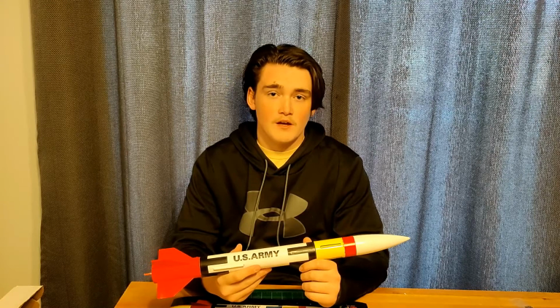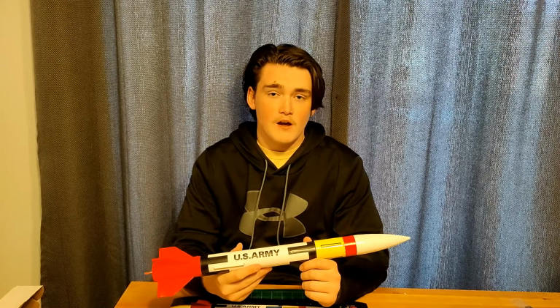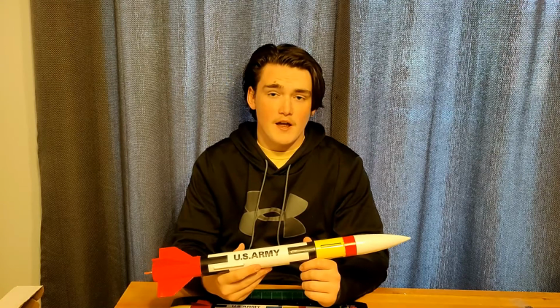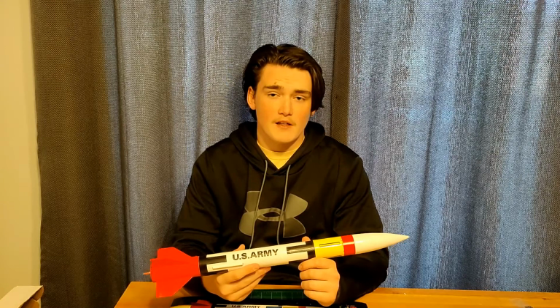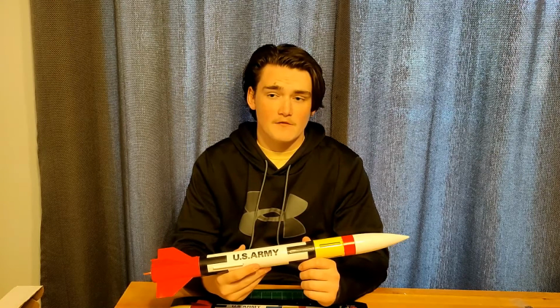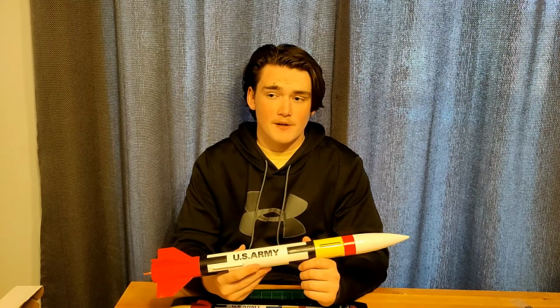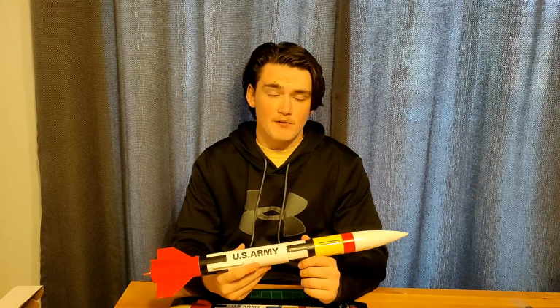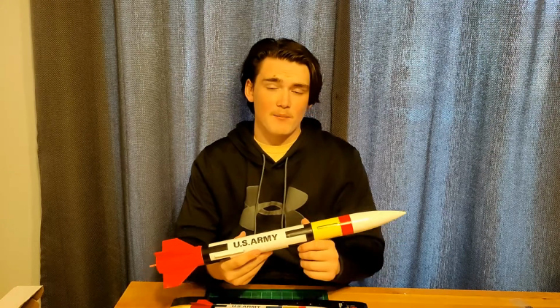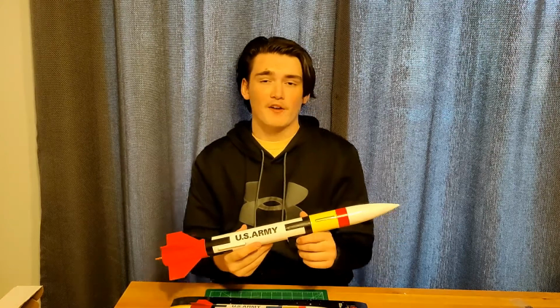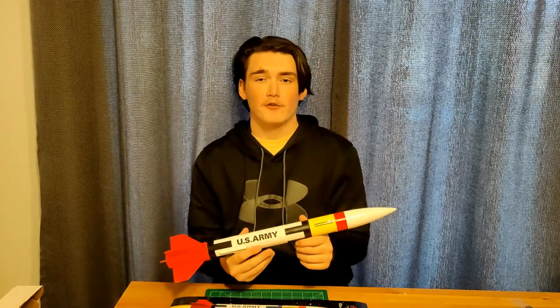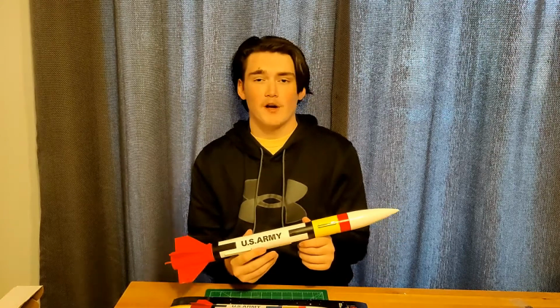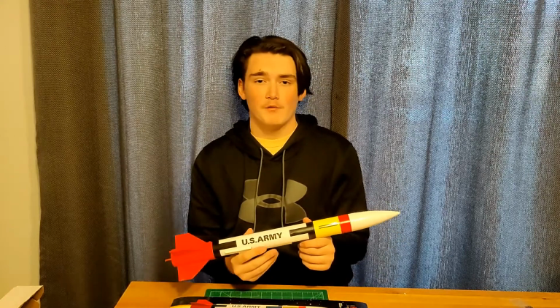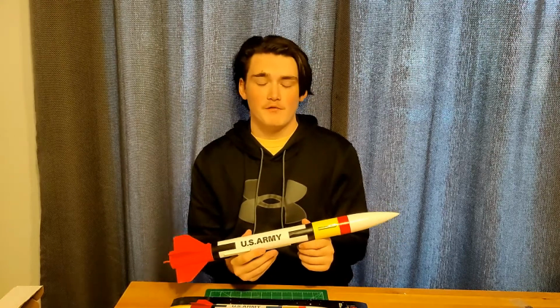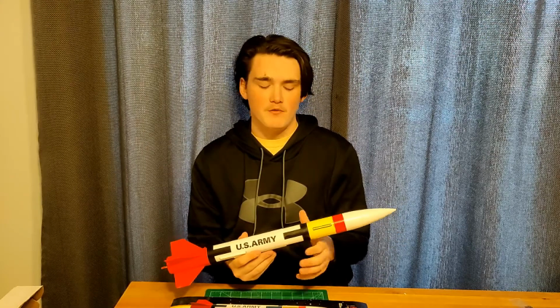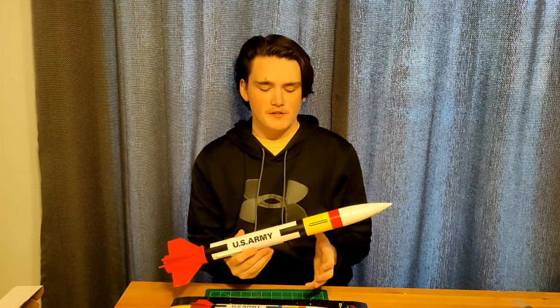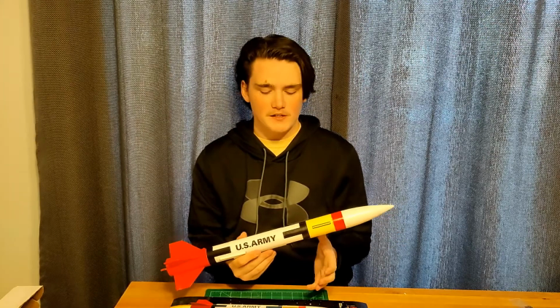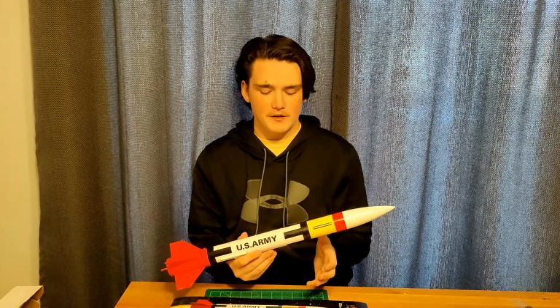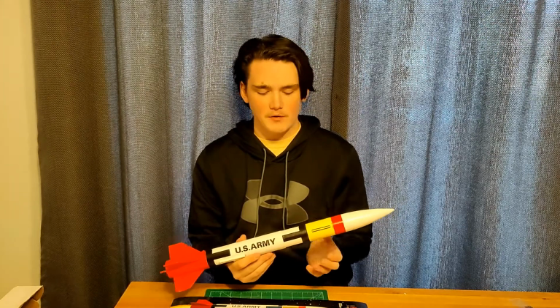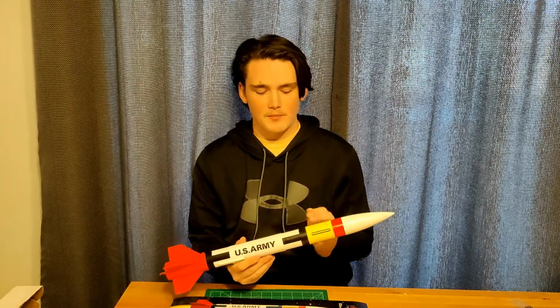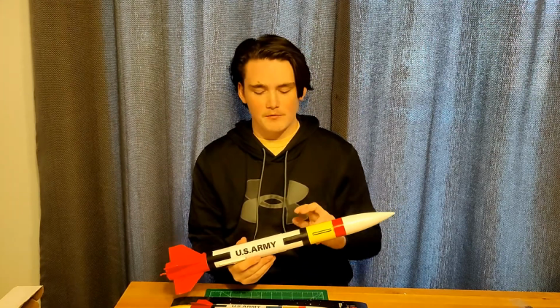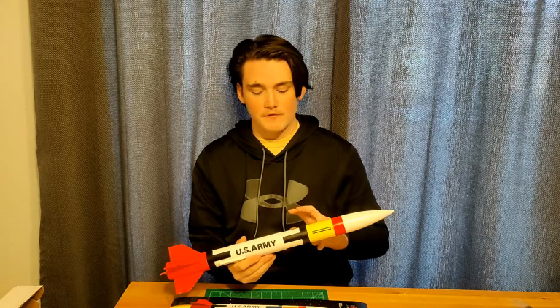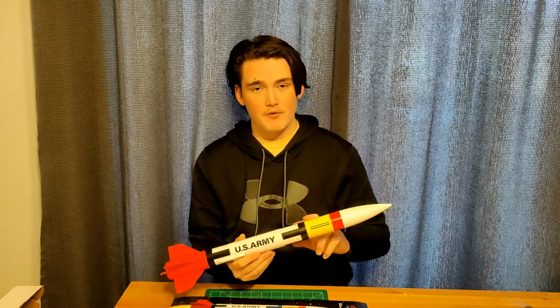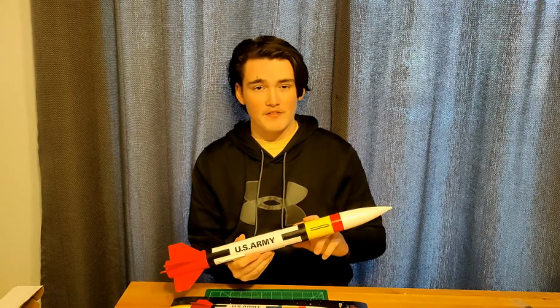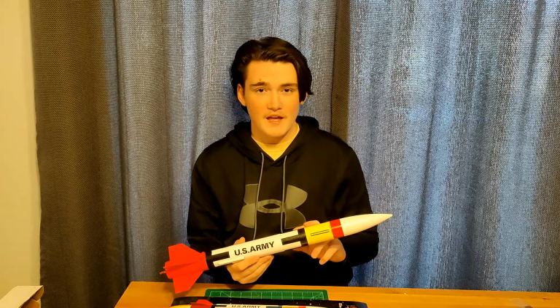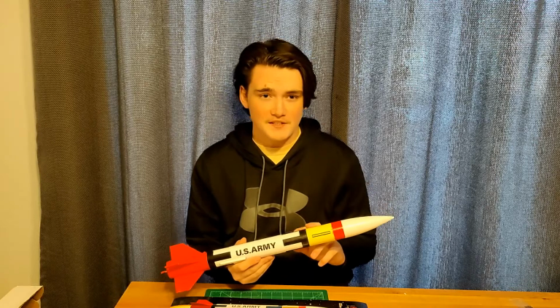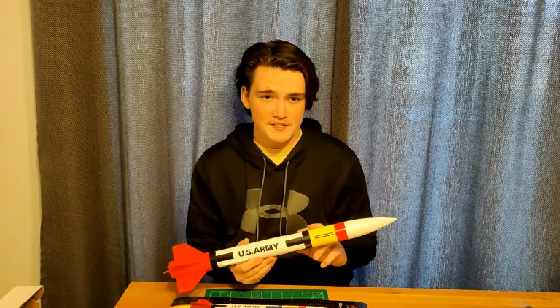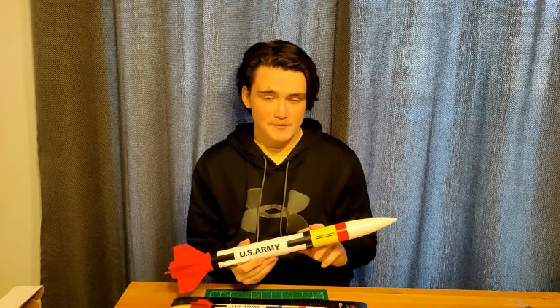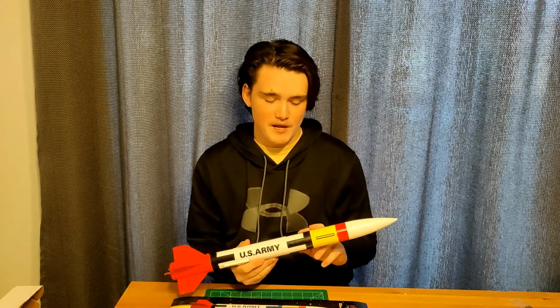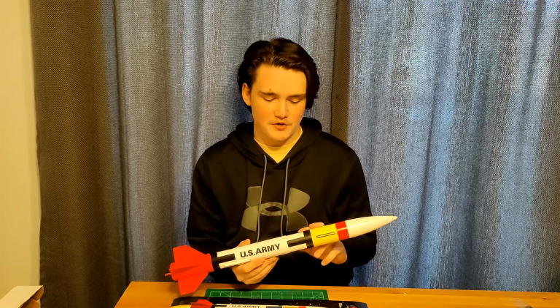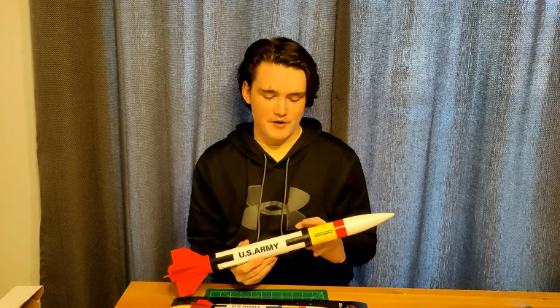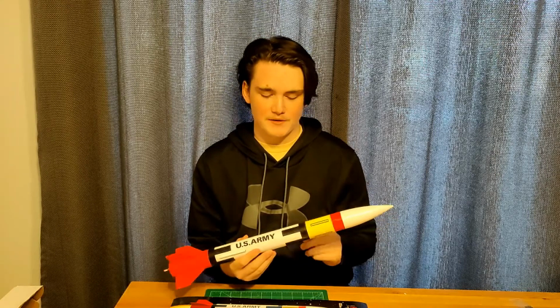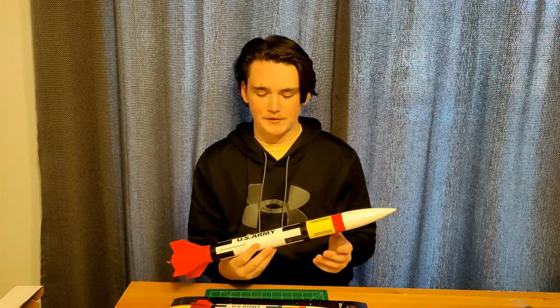All right, hello everybody. Welcome back to the Rocket Review. Today's video we're going to be reviewing the Estes Patriot missile.